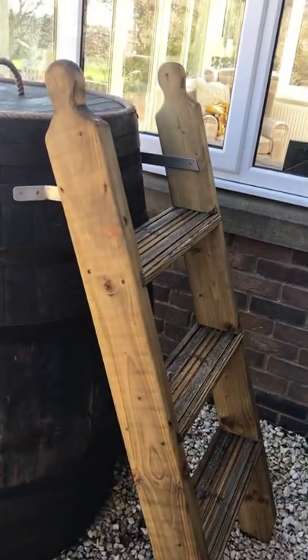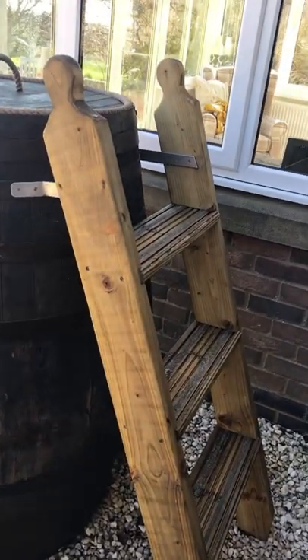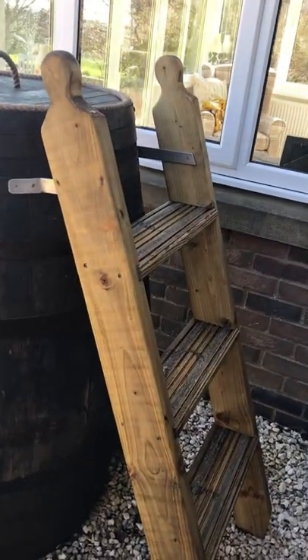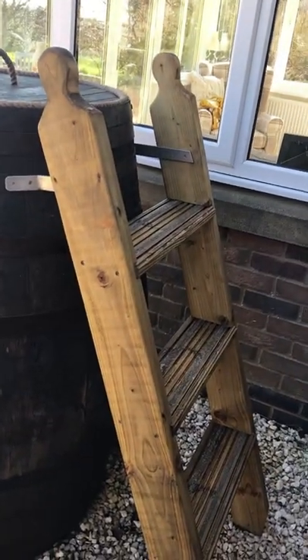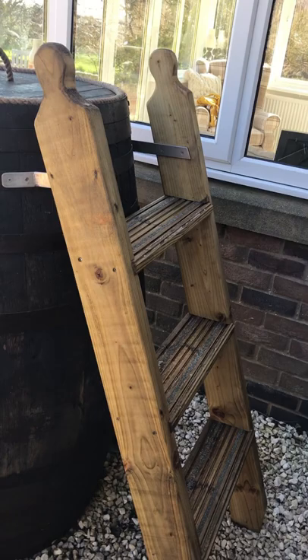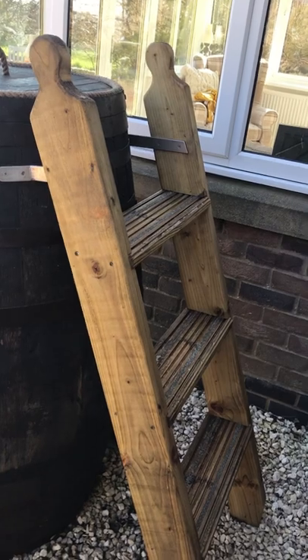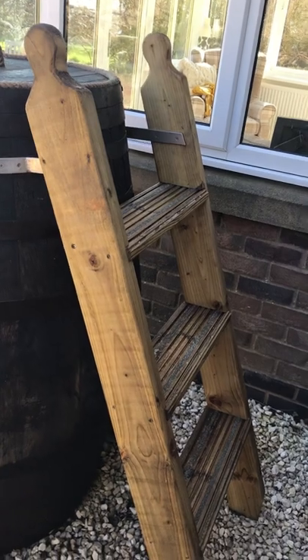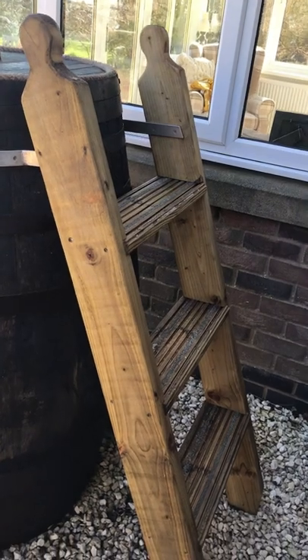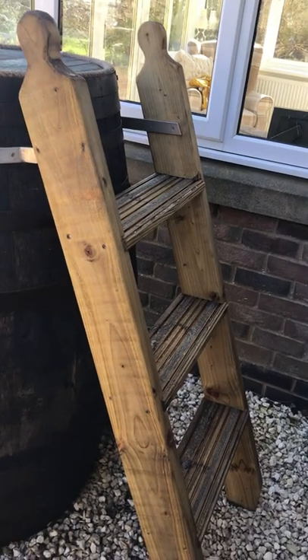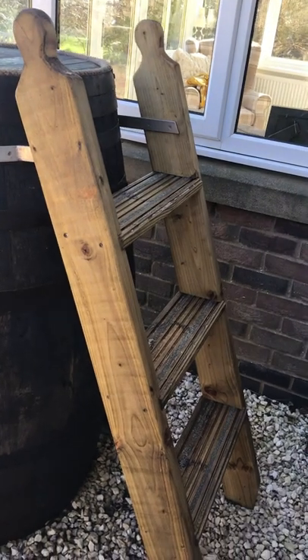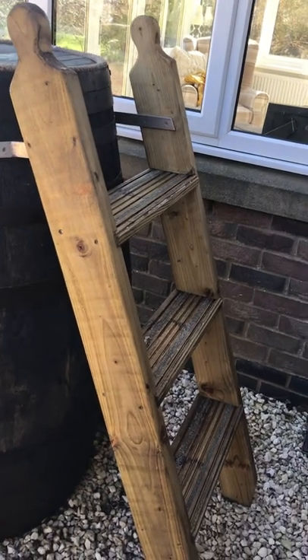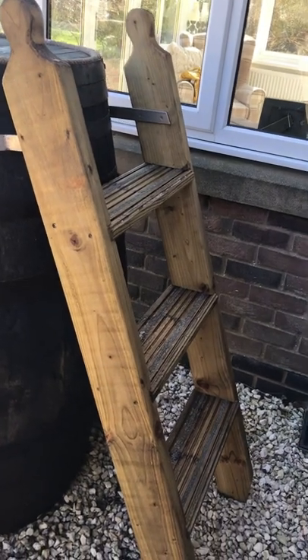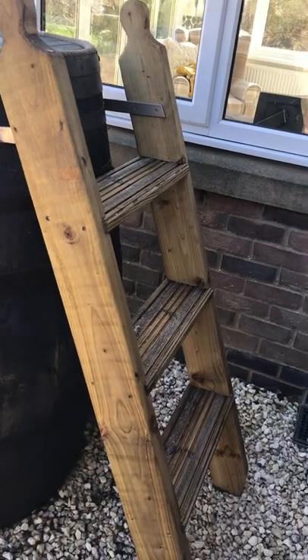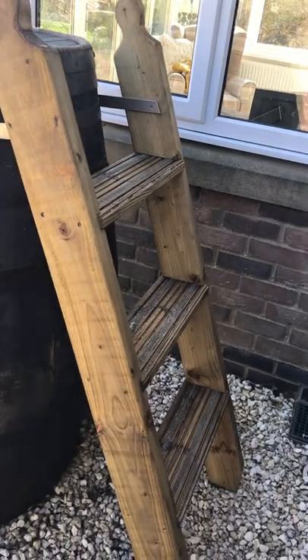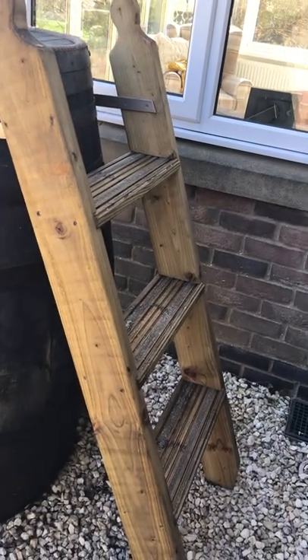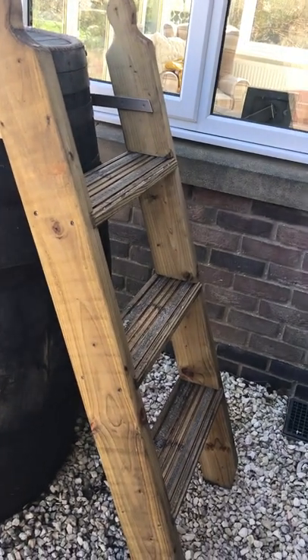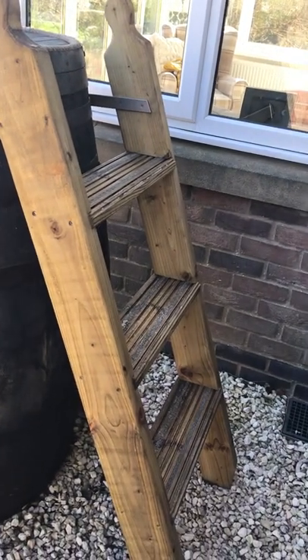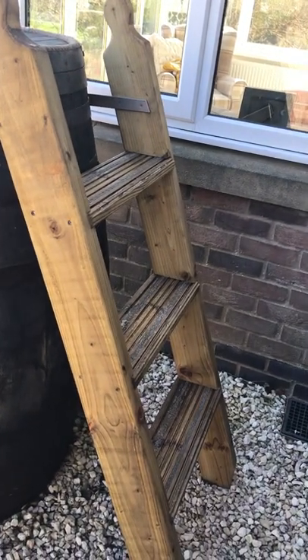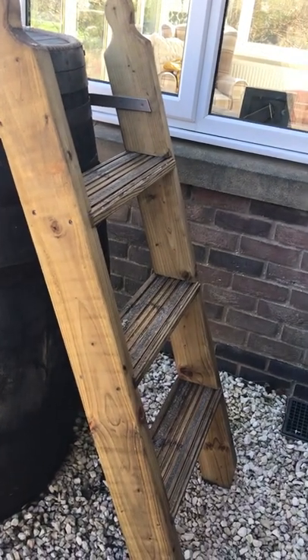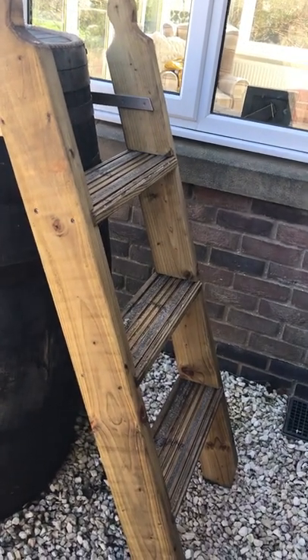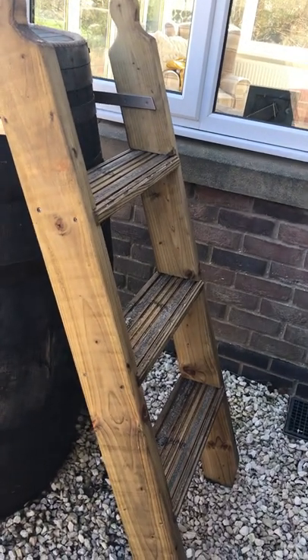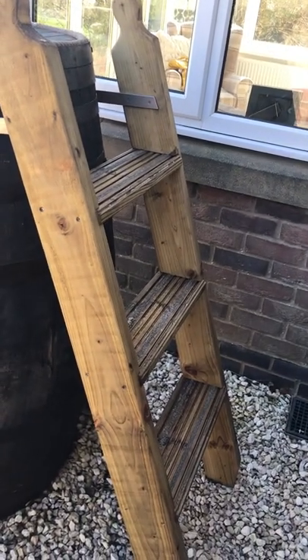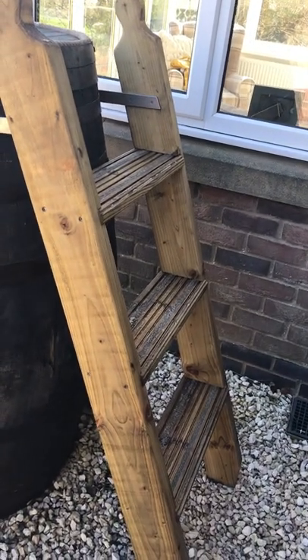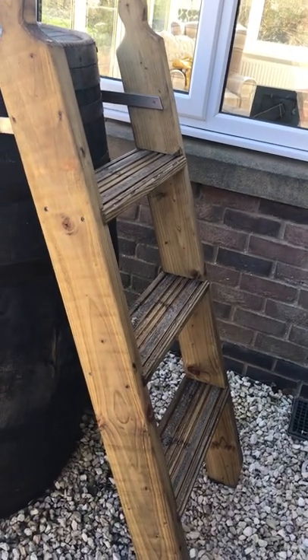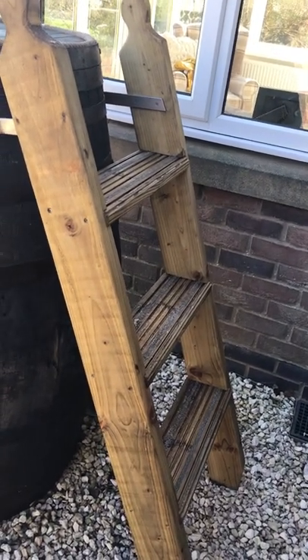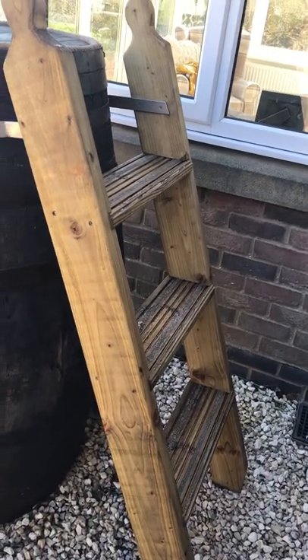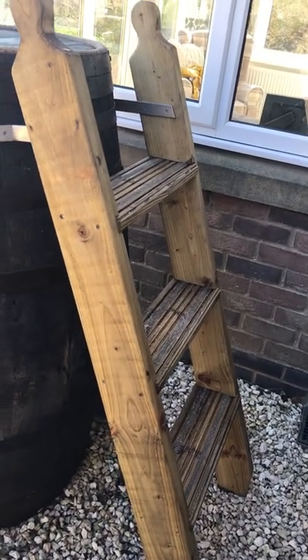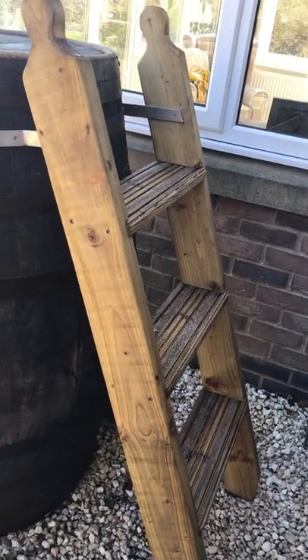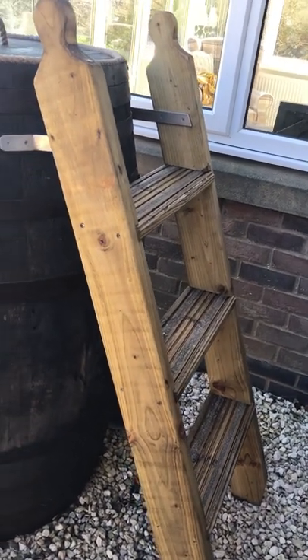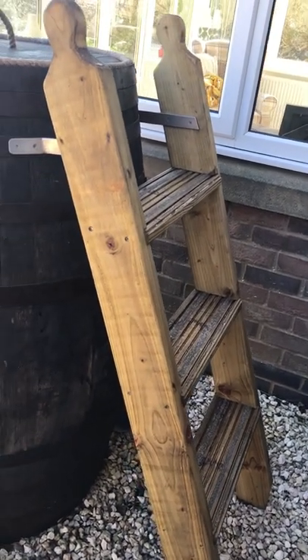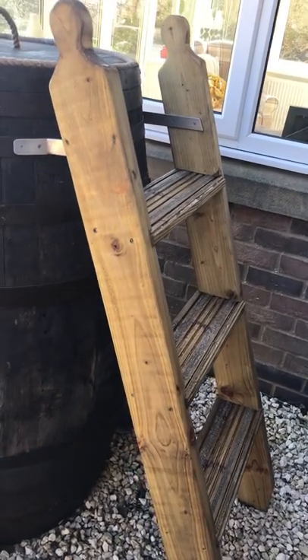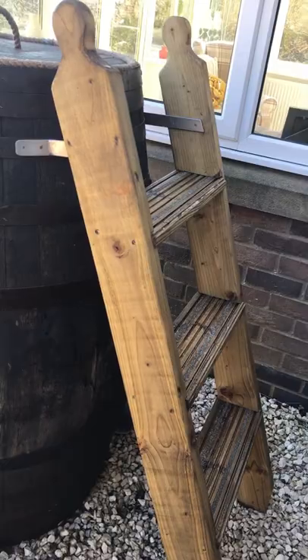Carved the tops, let the steps in. Stainless screws.